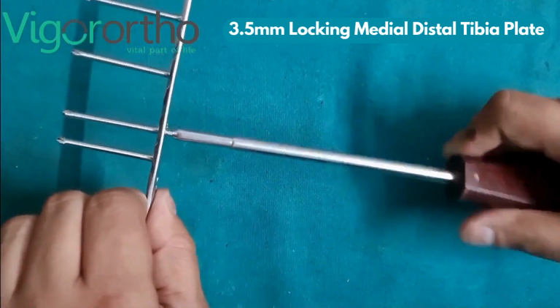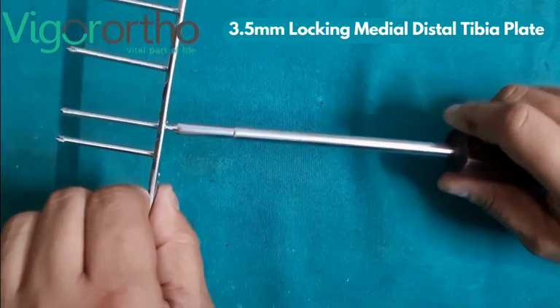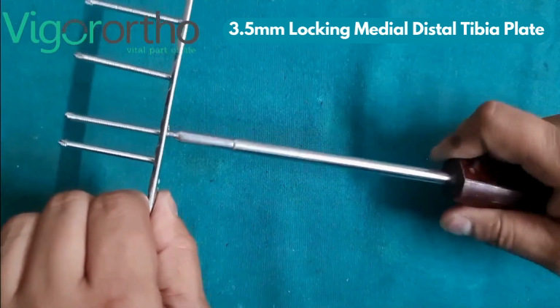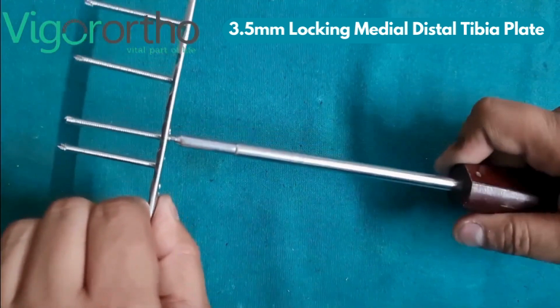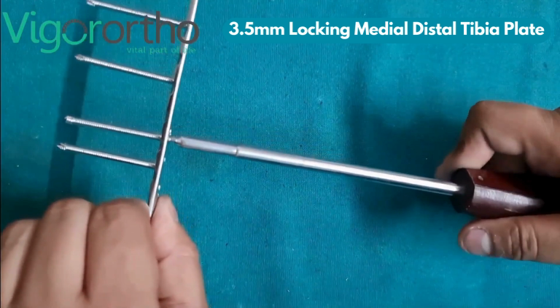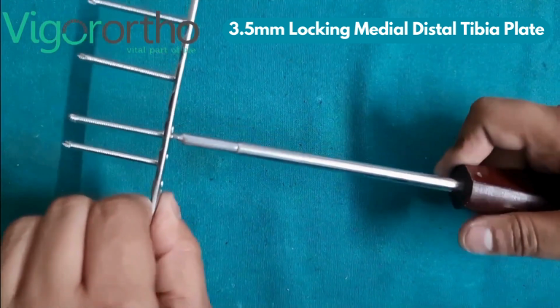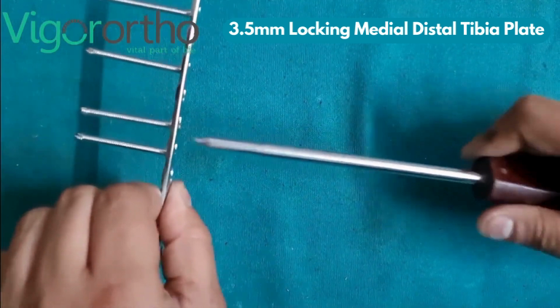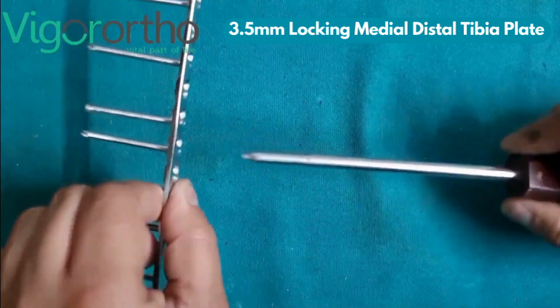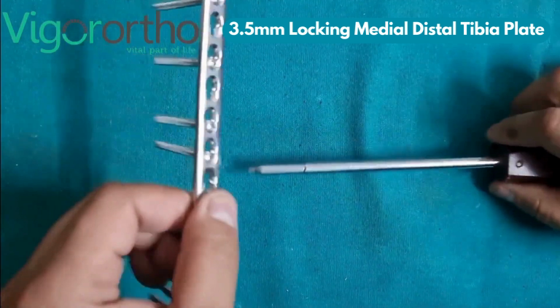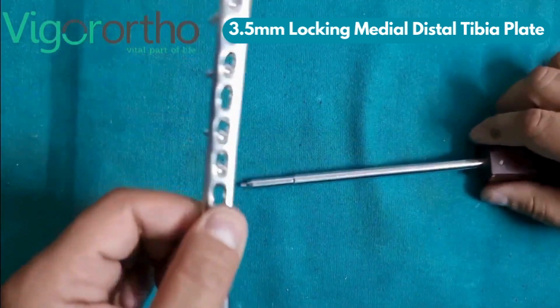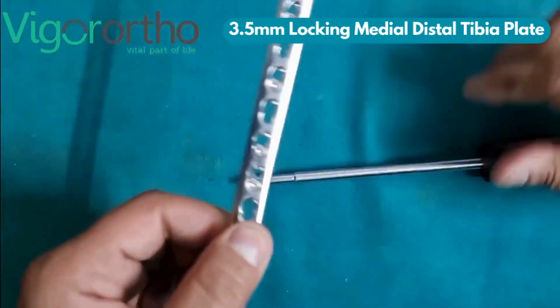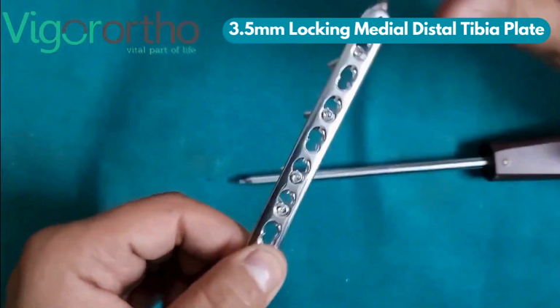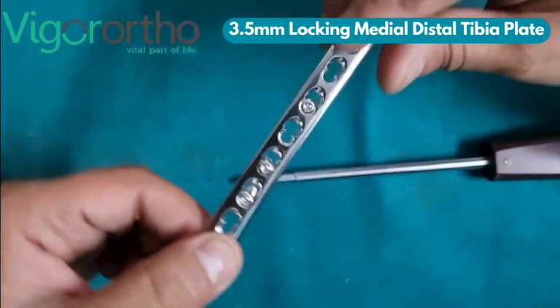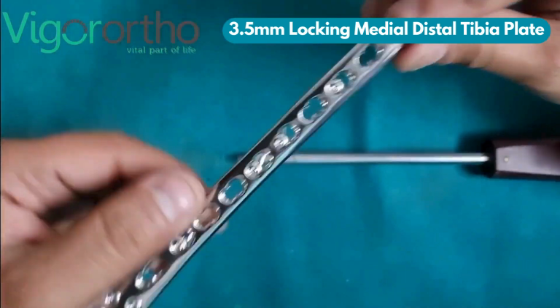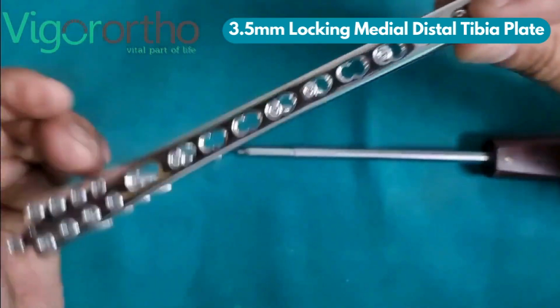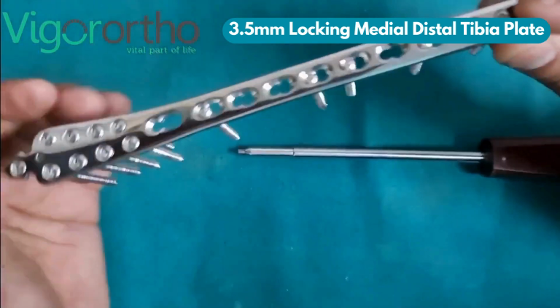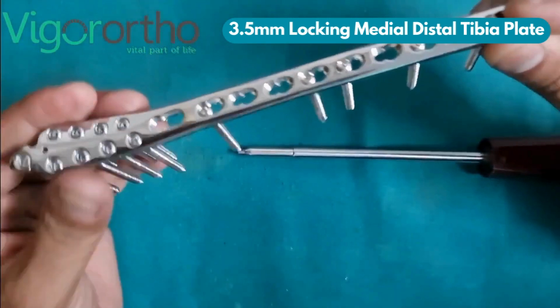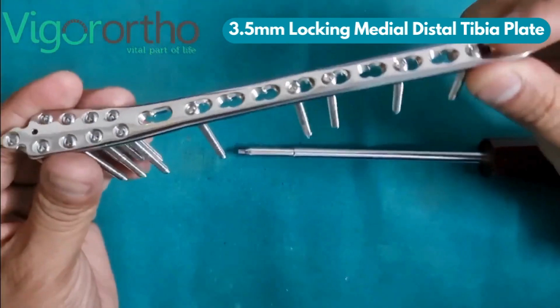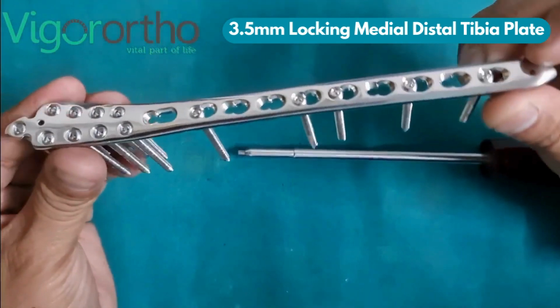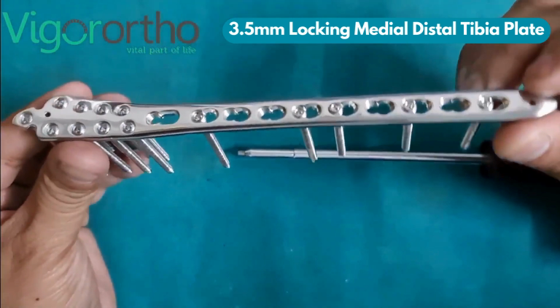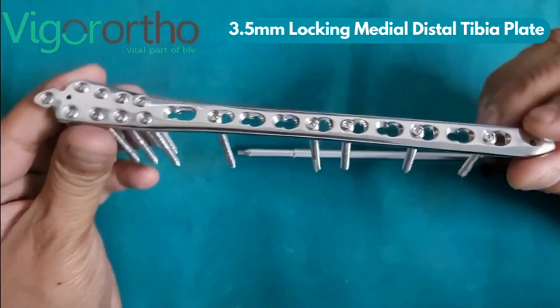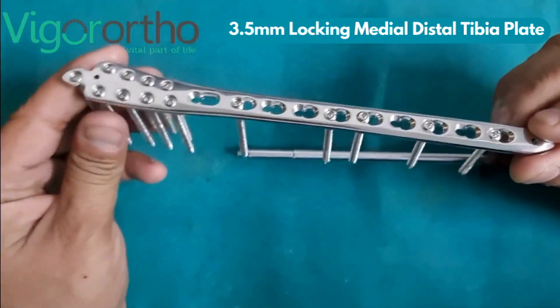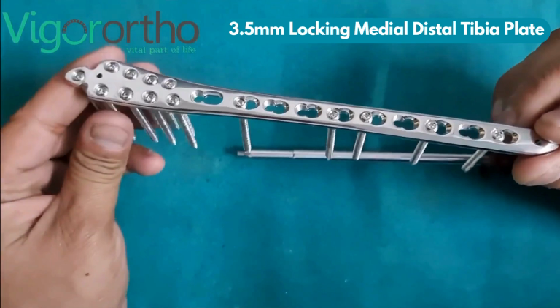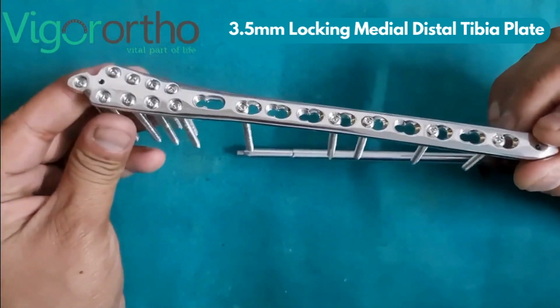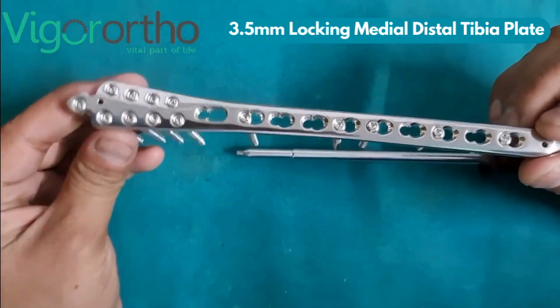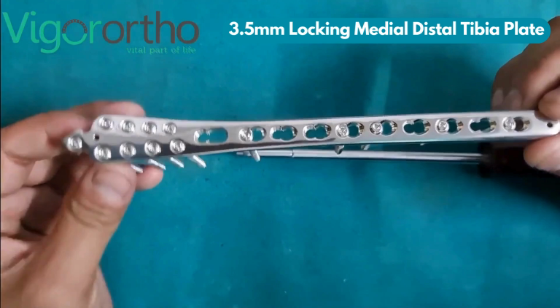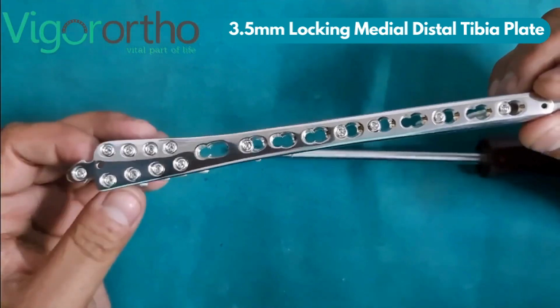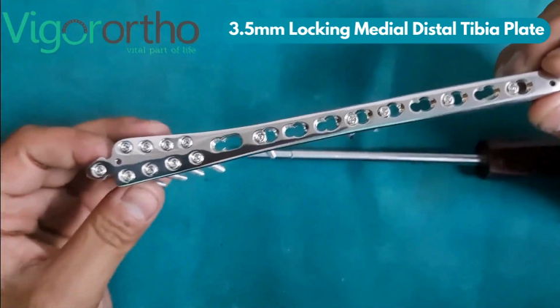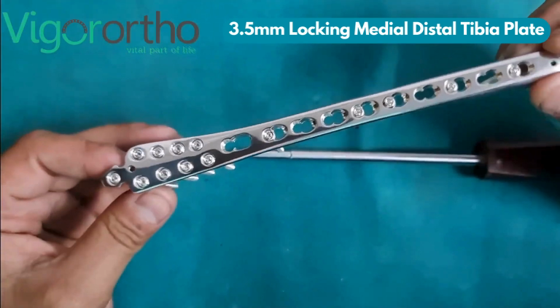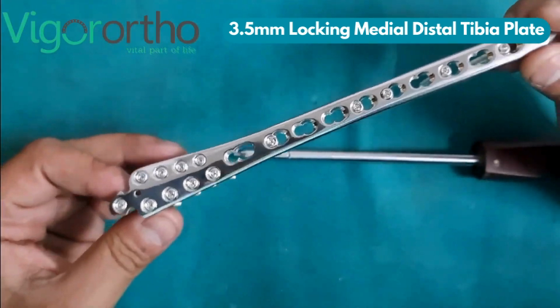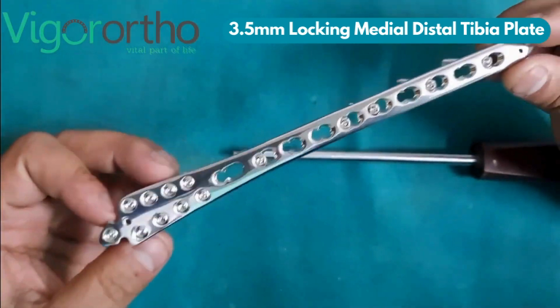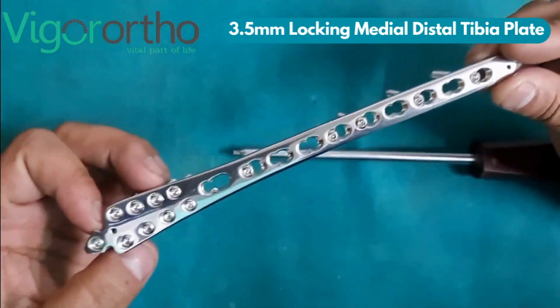Its low-profile design is intended to minimize soft tissue irritation and improve patient comfort post-surgery.